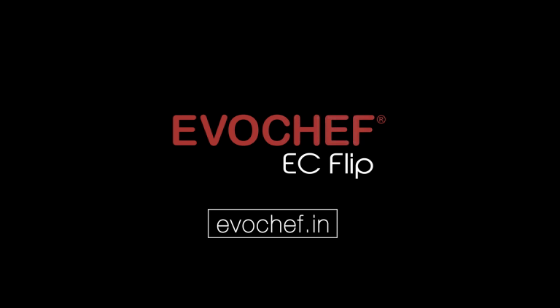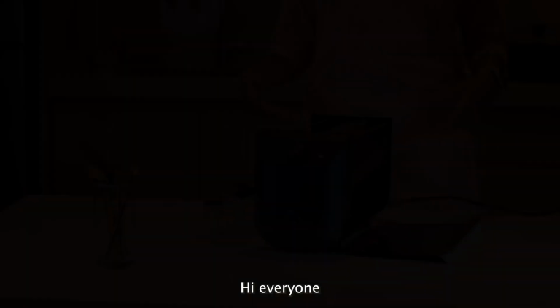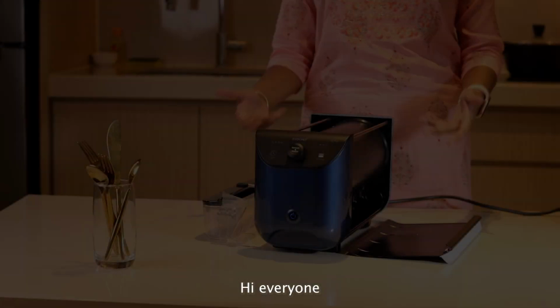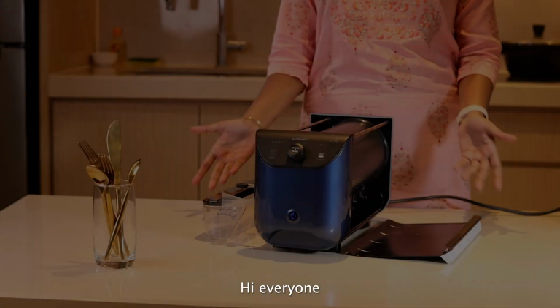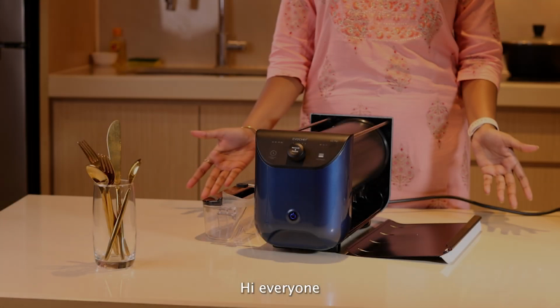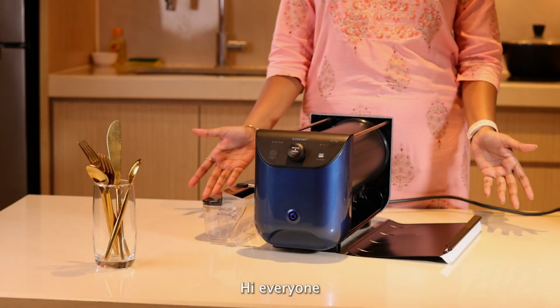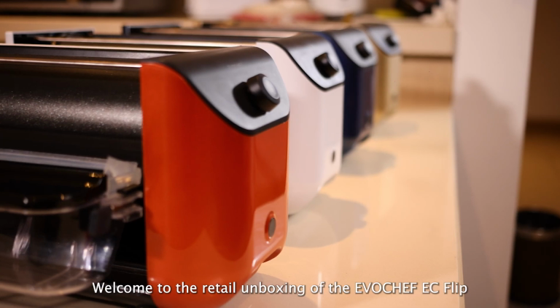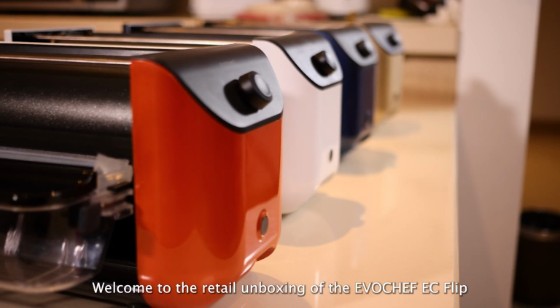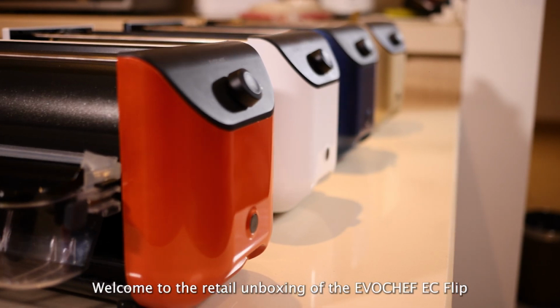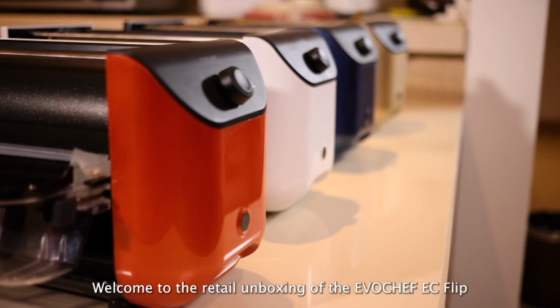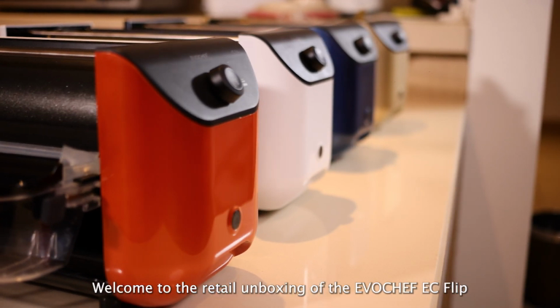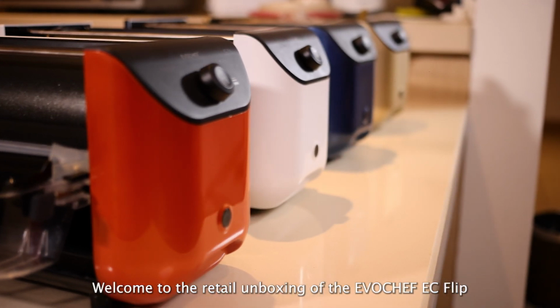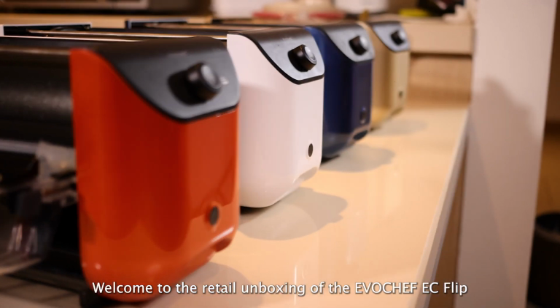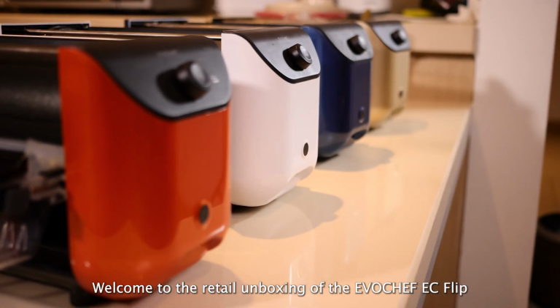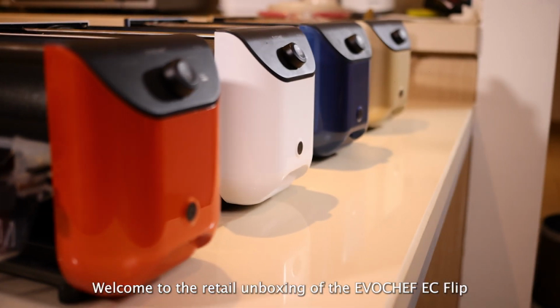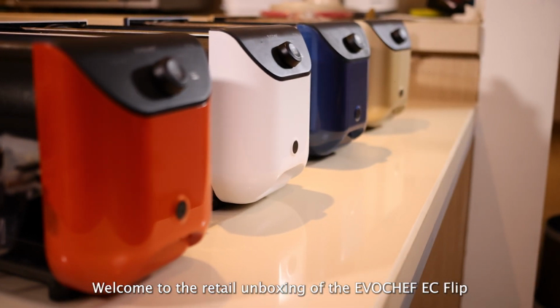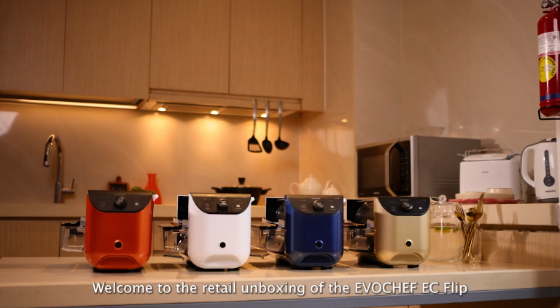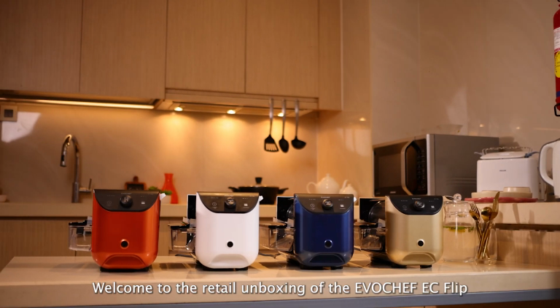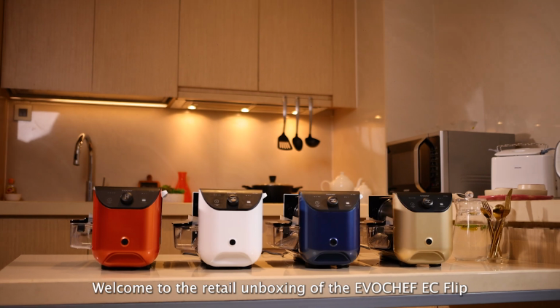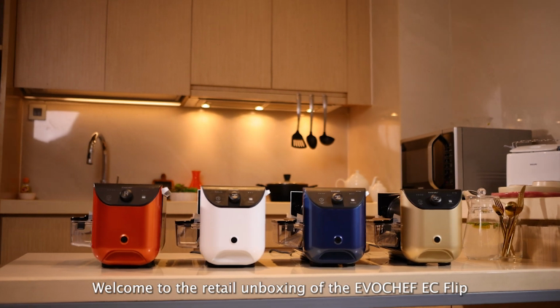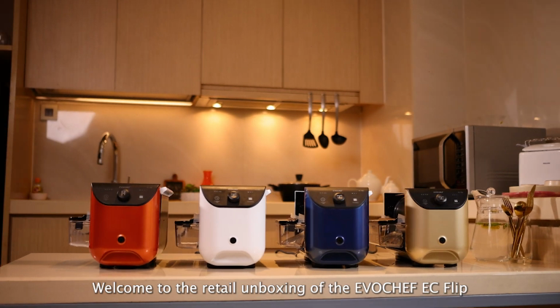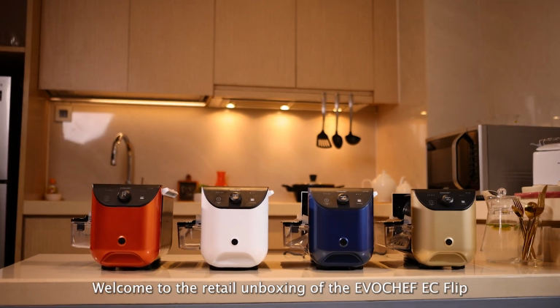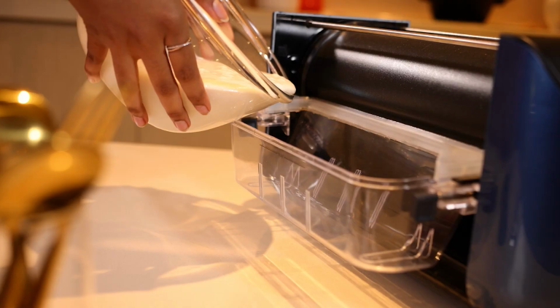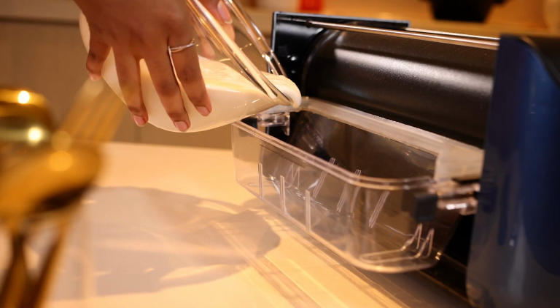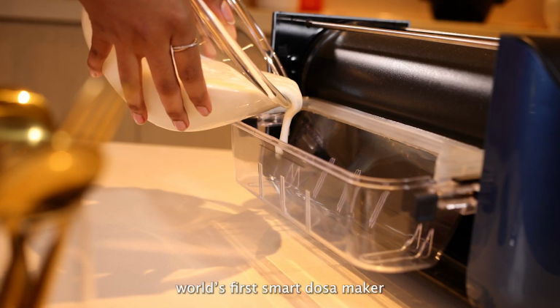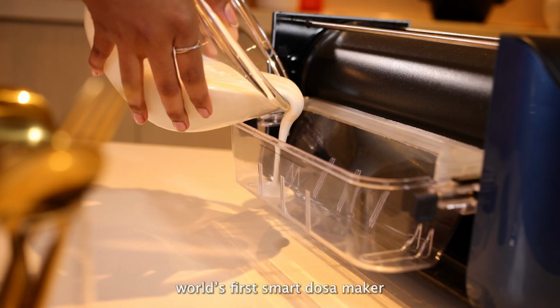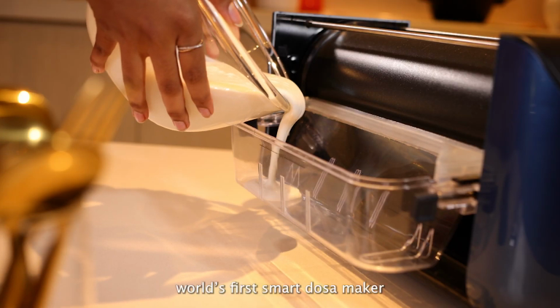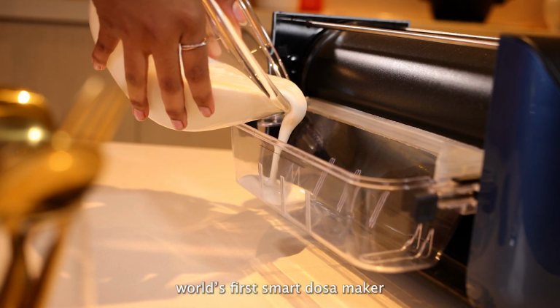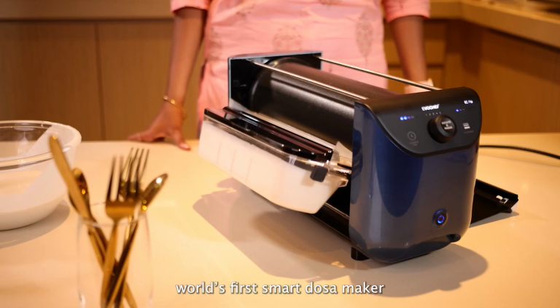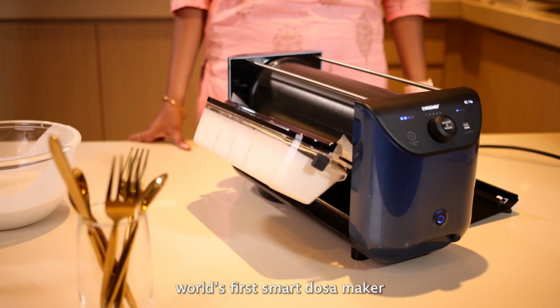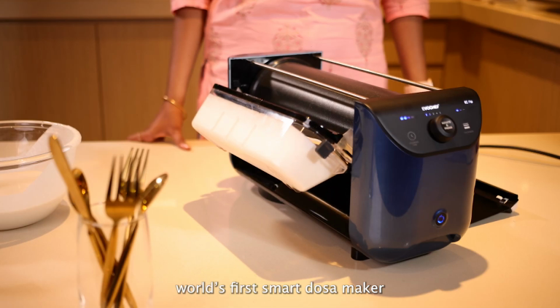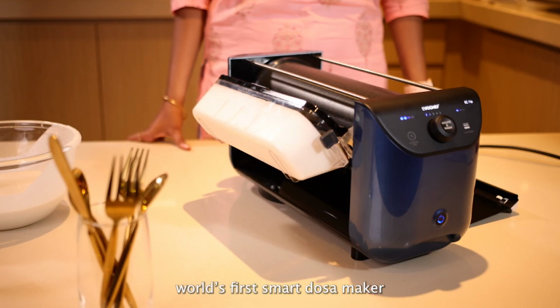Hi everyone! Welcome to the retail unboxing of the EvoChef EZ Flip, the world's first smart dosa maker.